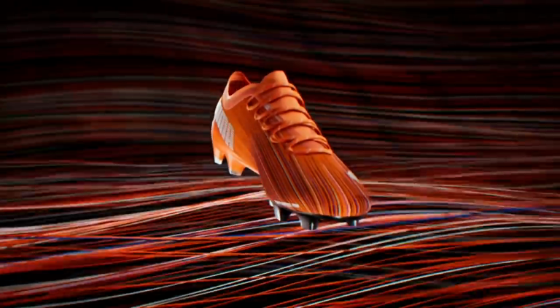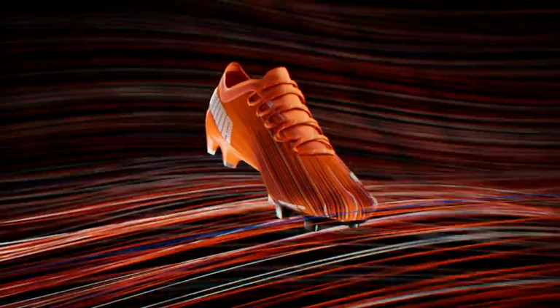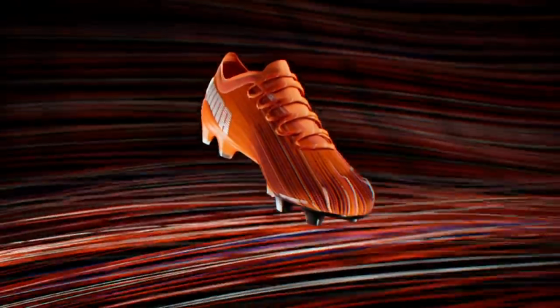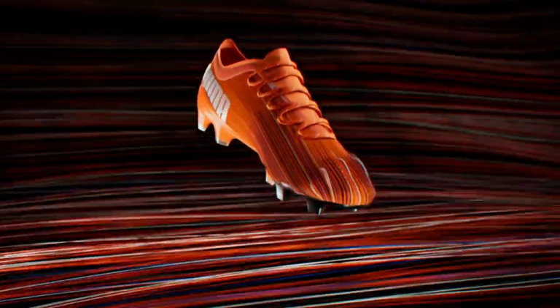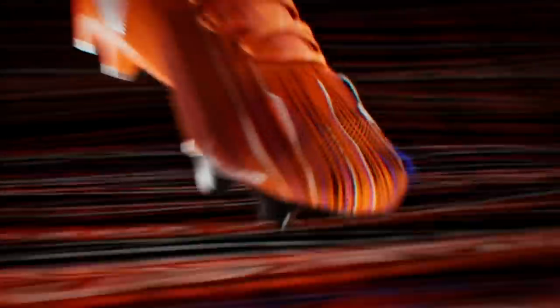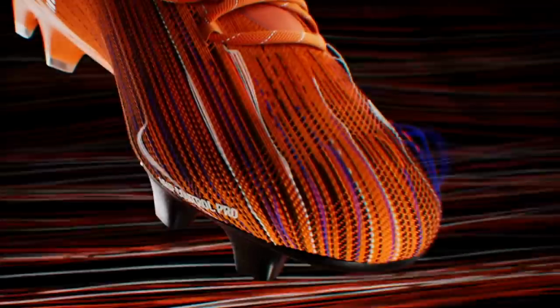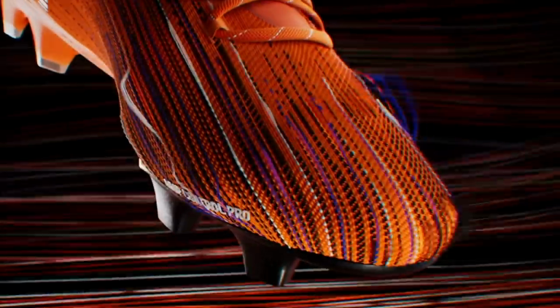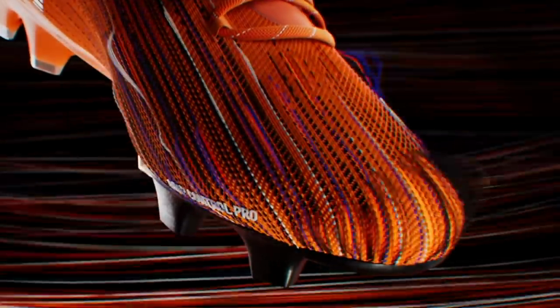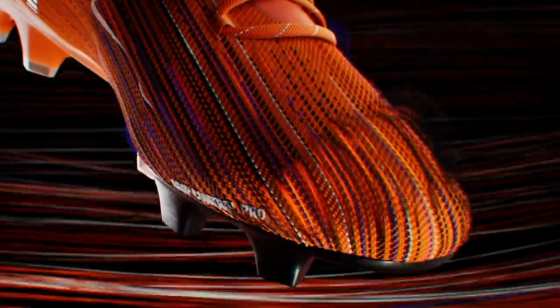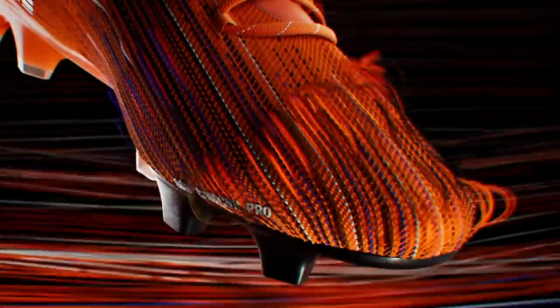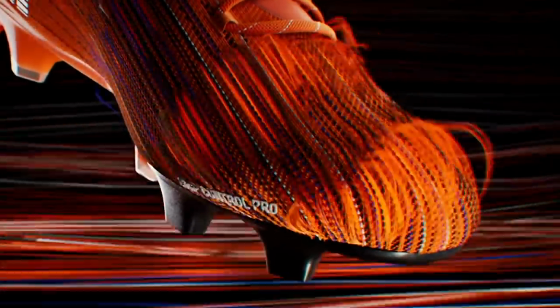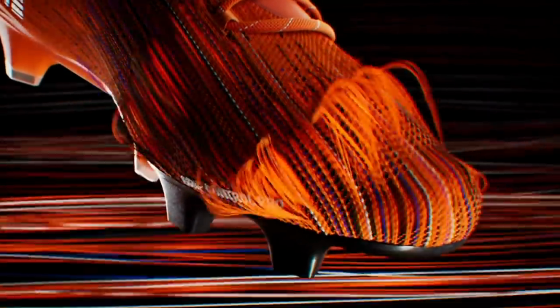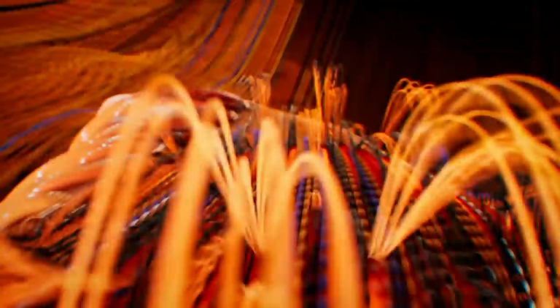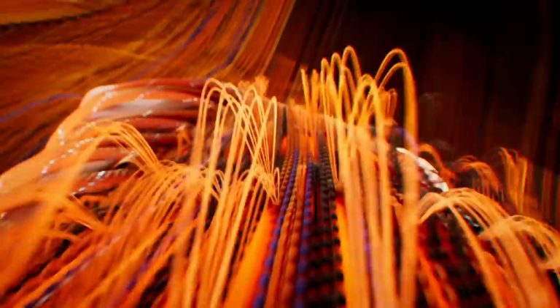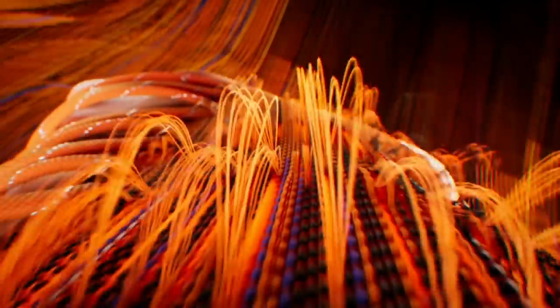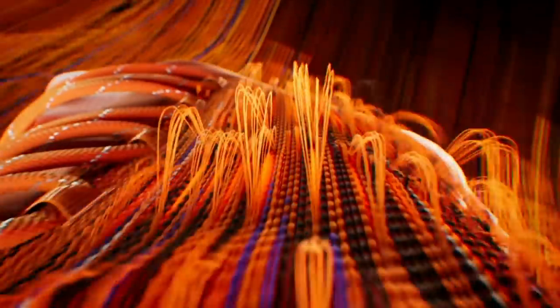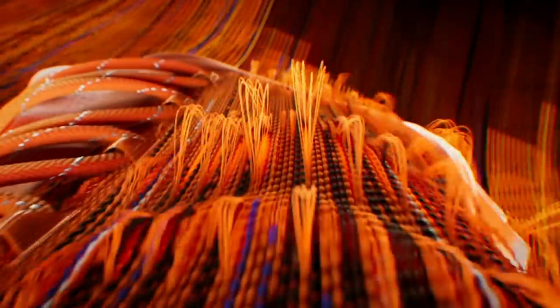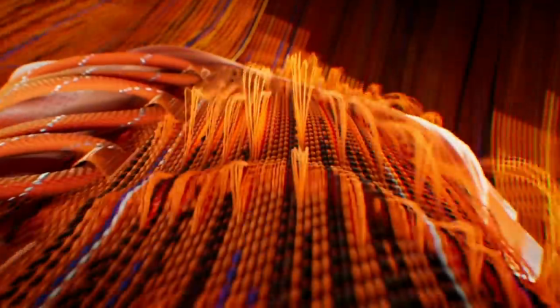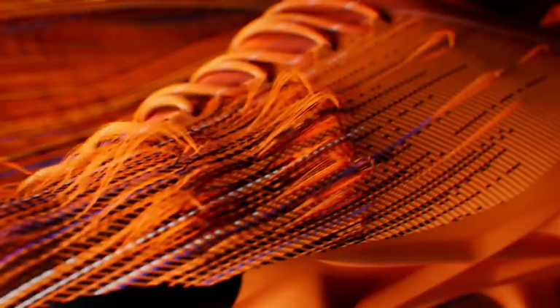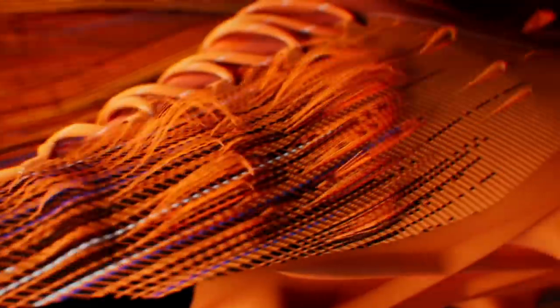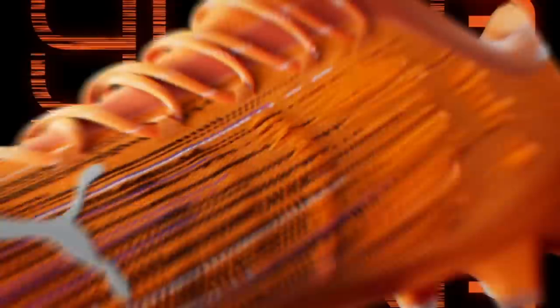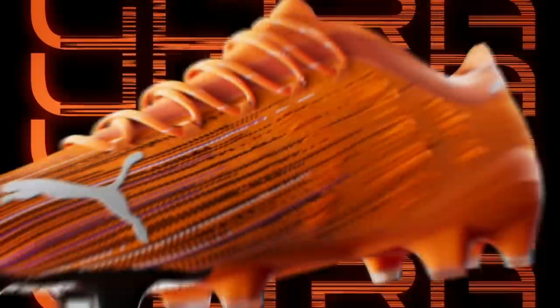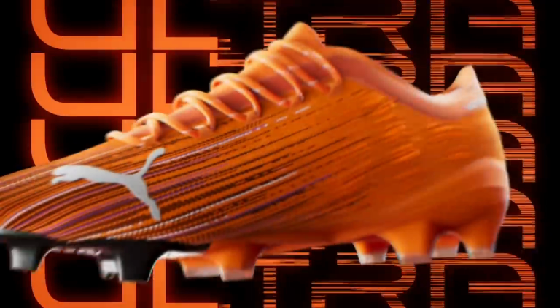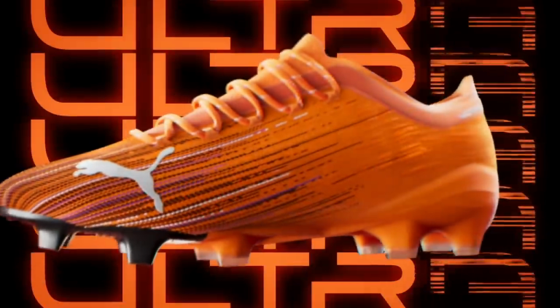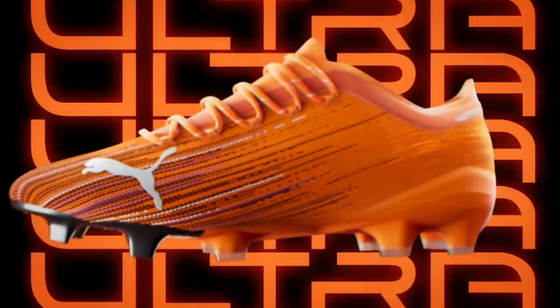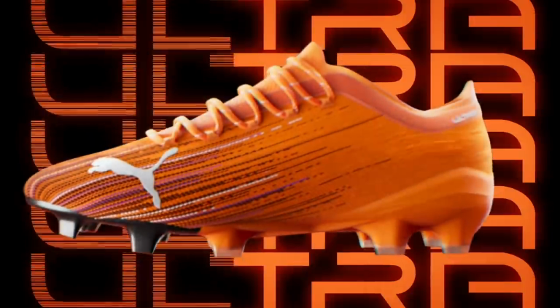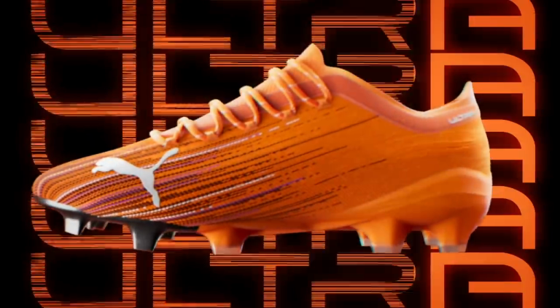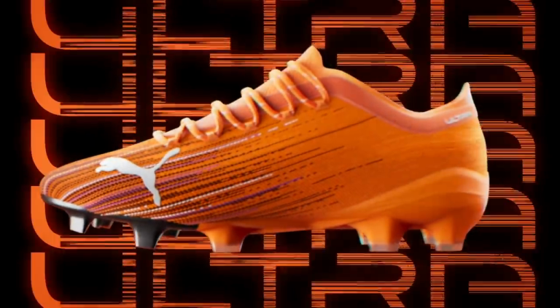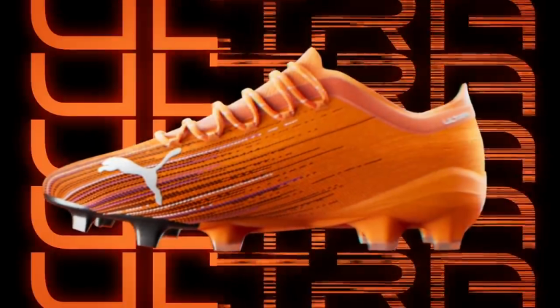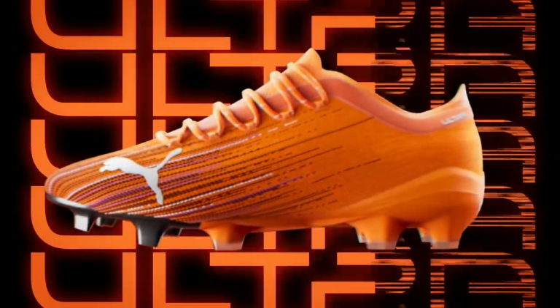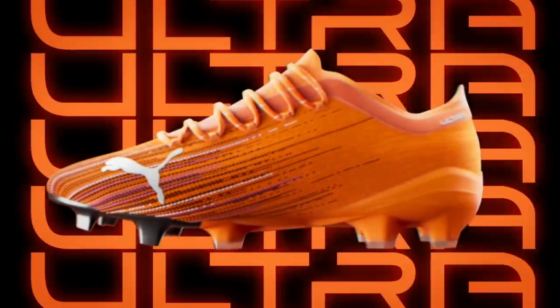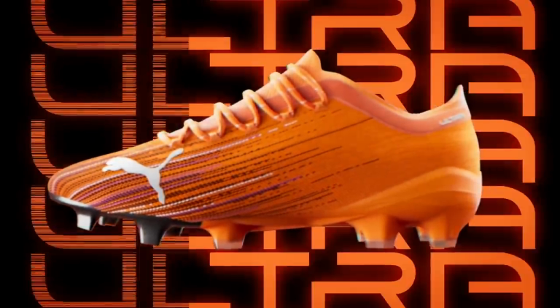Ultra — it has been engineered for uncatchable speed. And it's loaded with unique innovation.